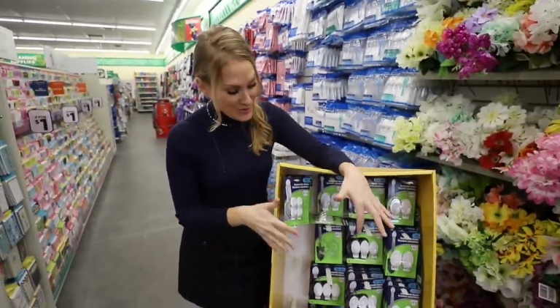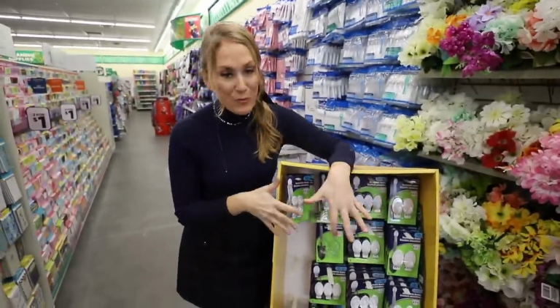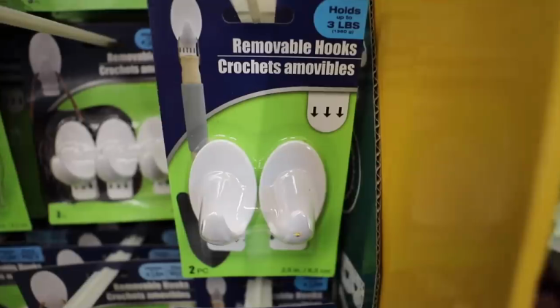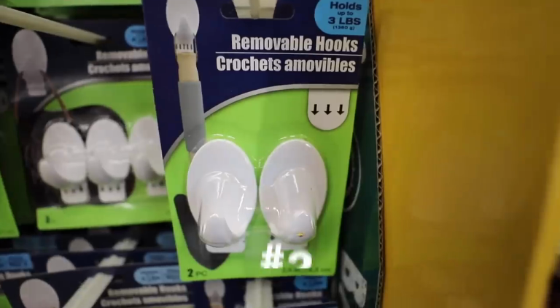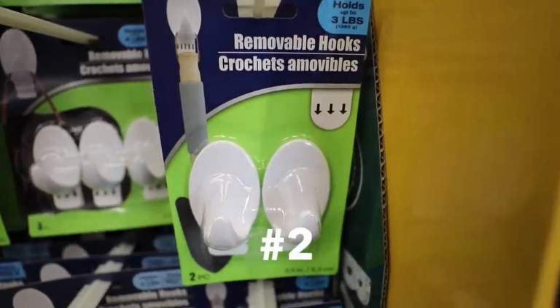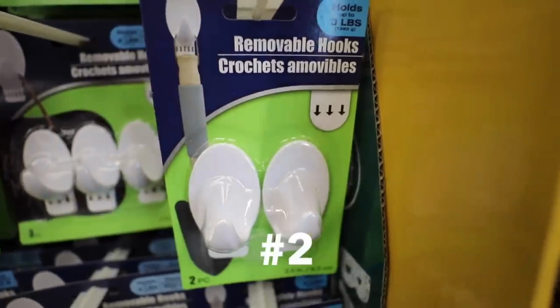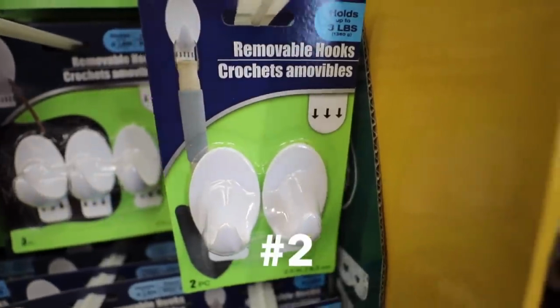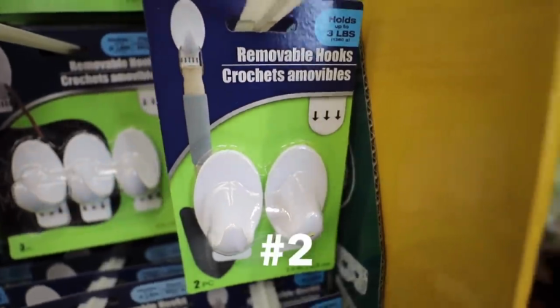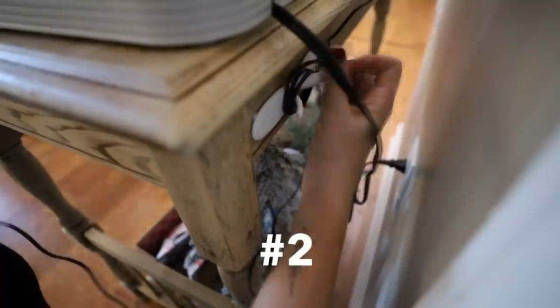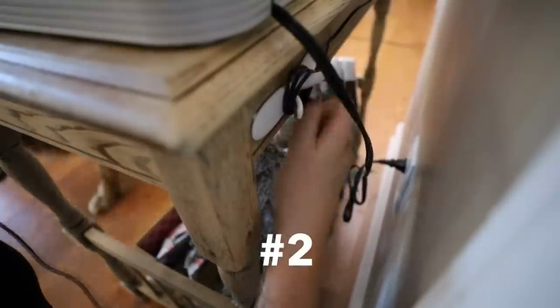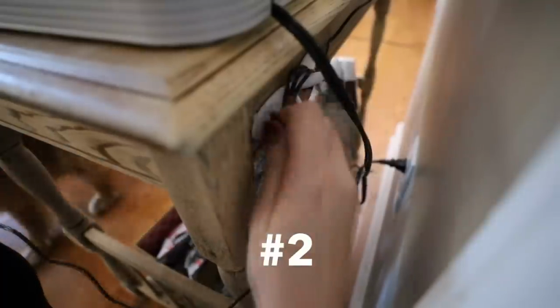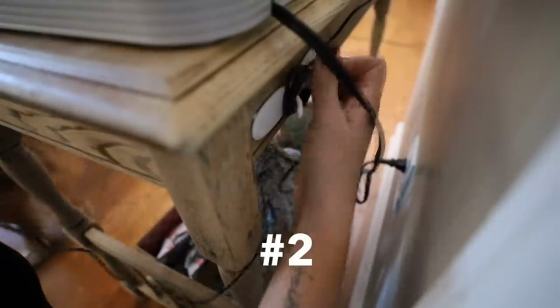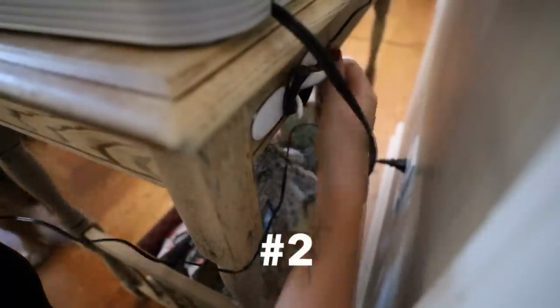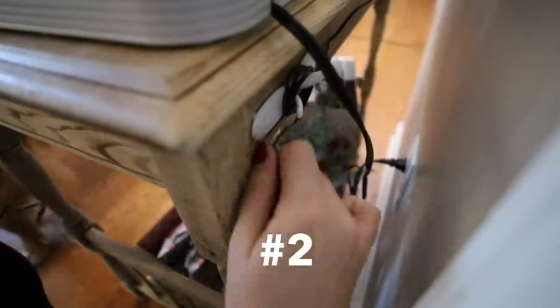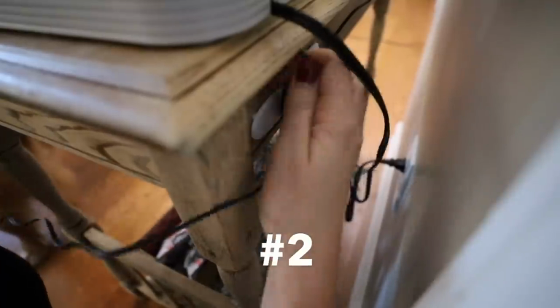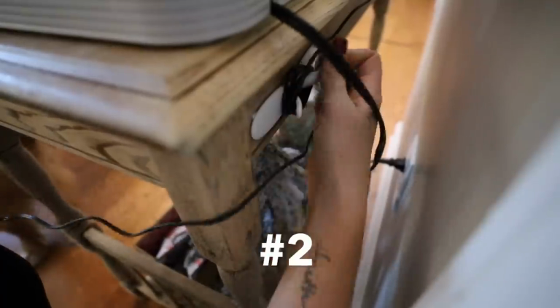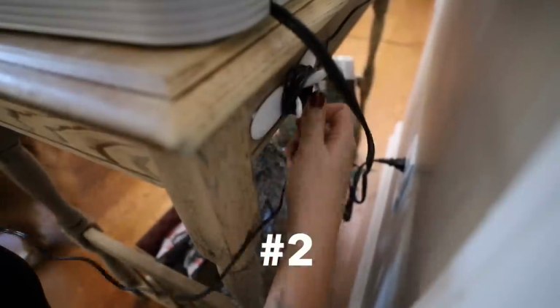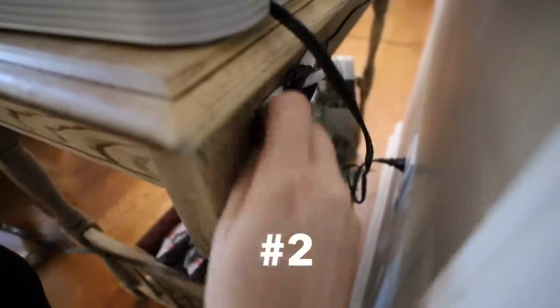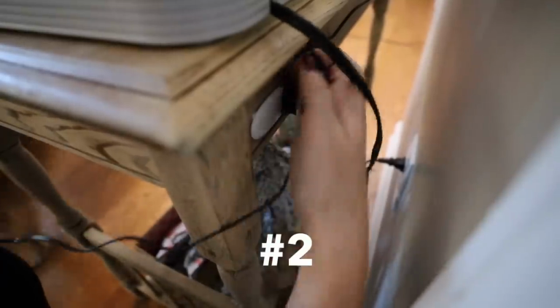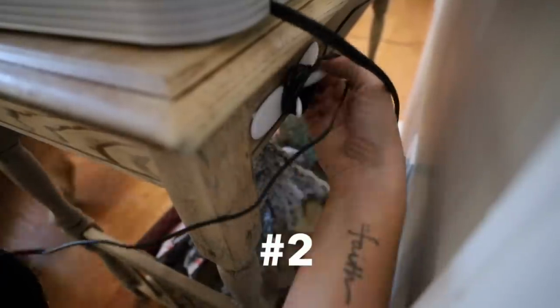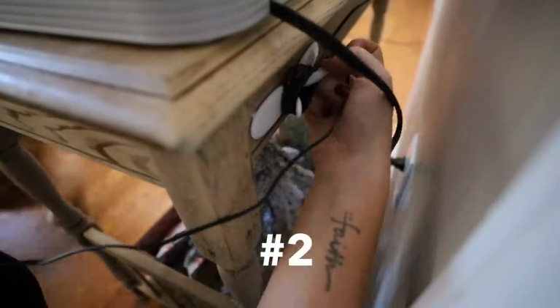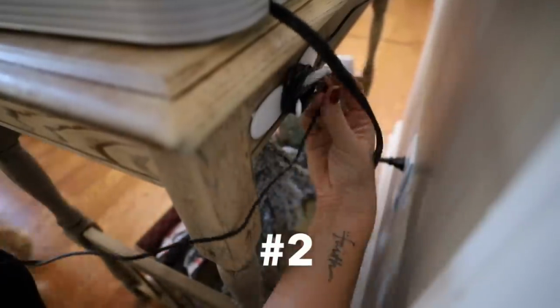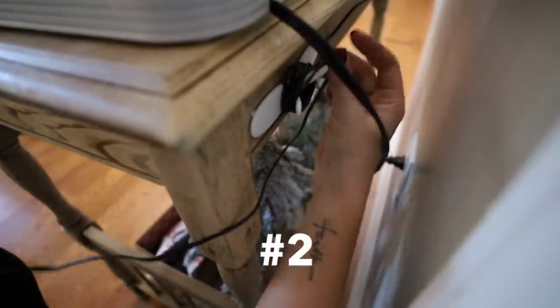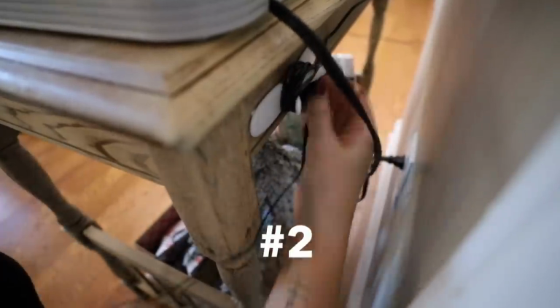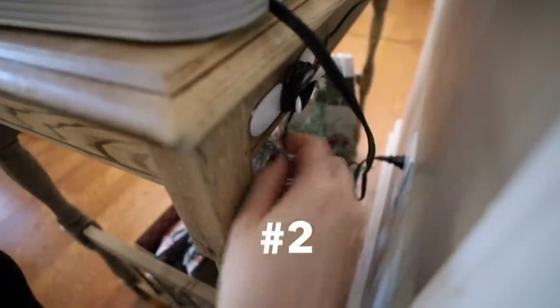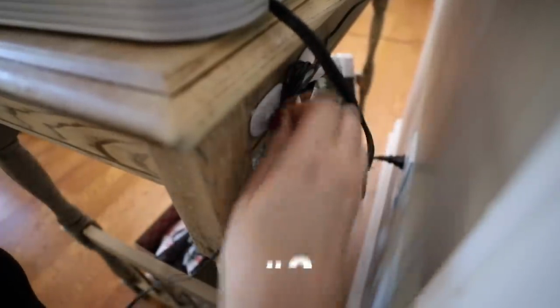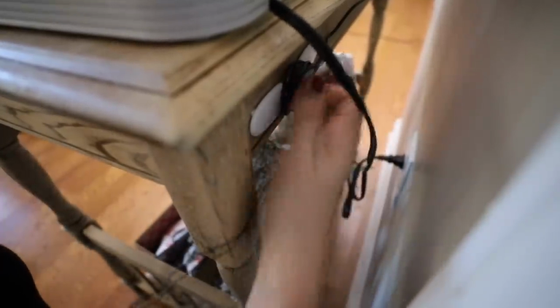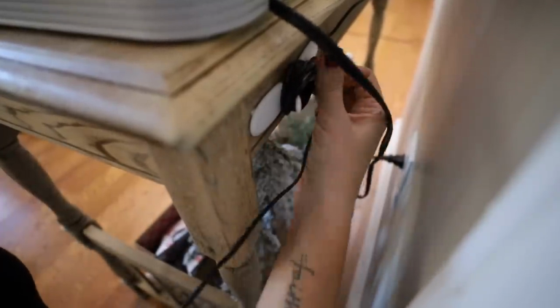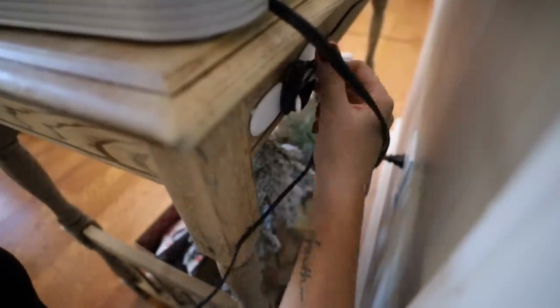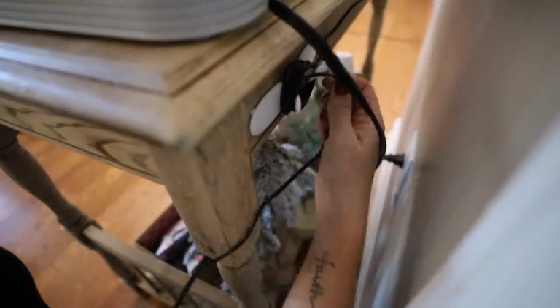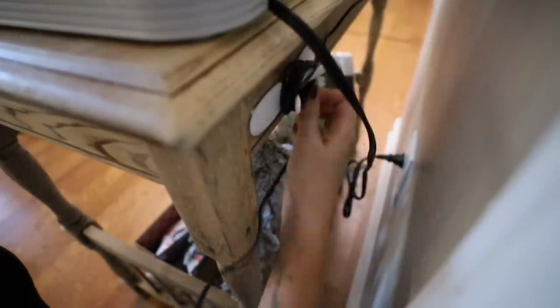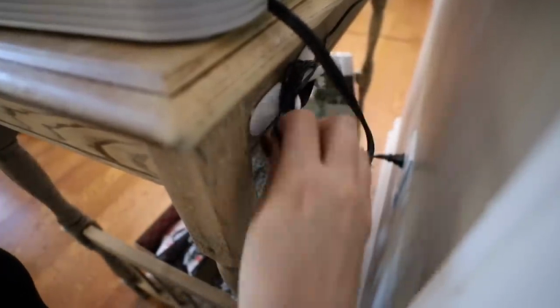These removable hooks are awesome, especially if you have wires or cords — all of those extras this holiday. And there is one more thing.